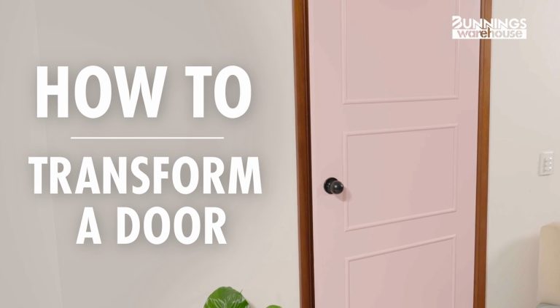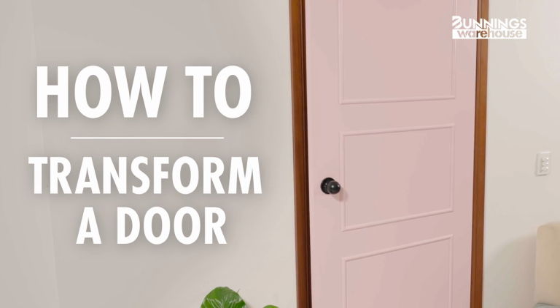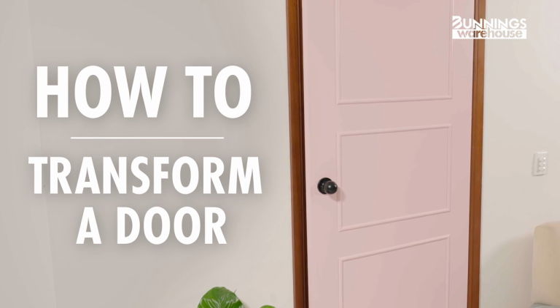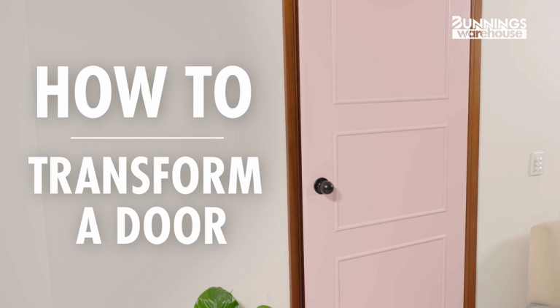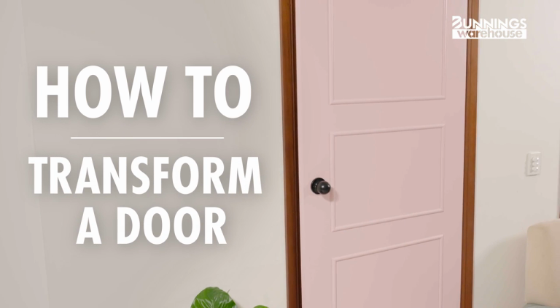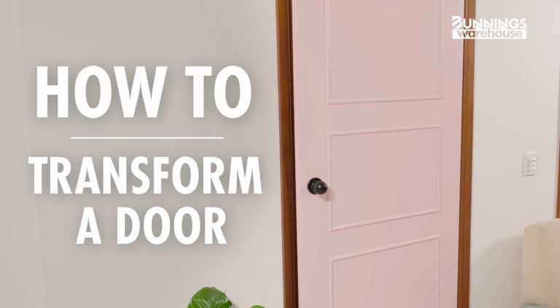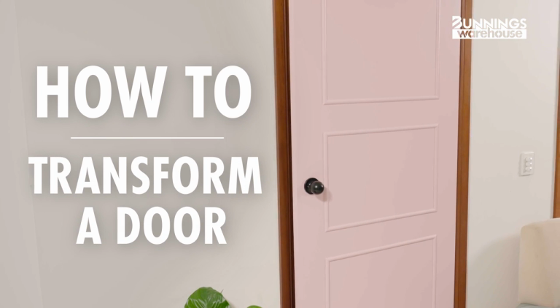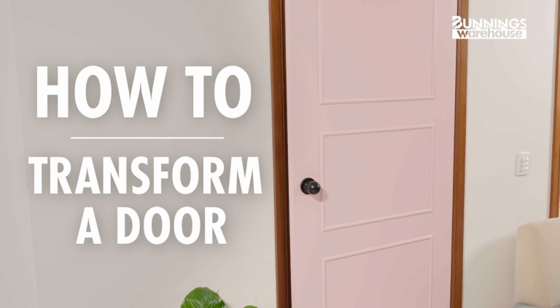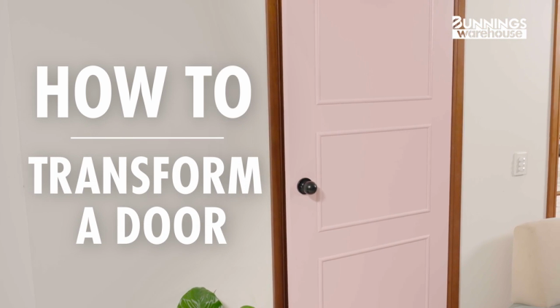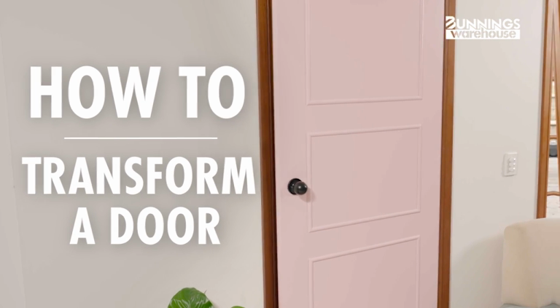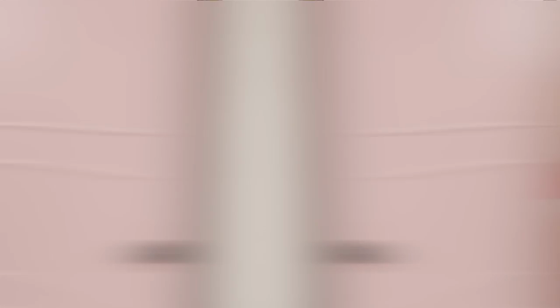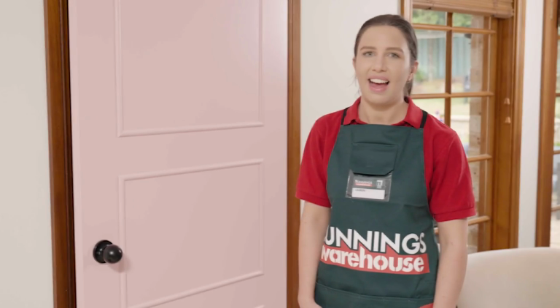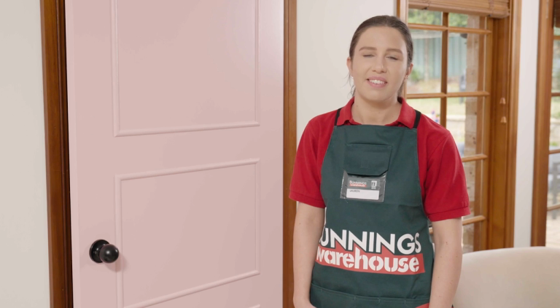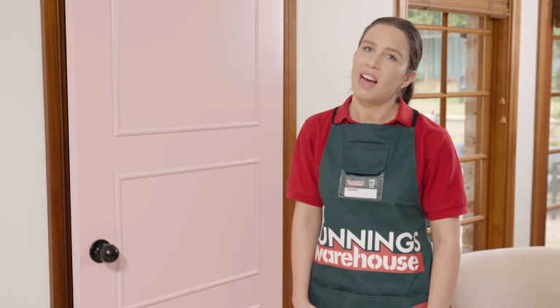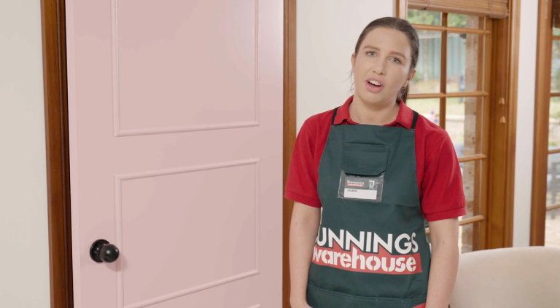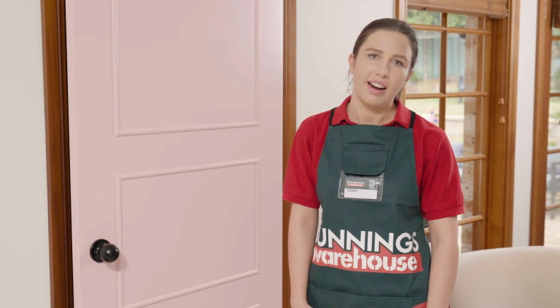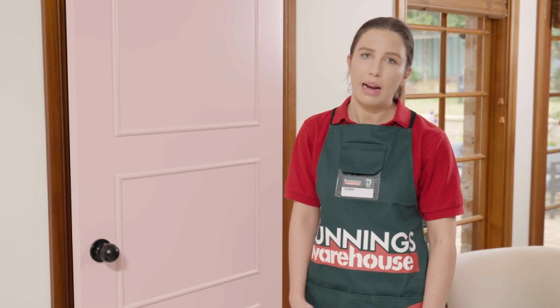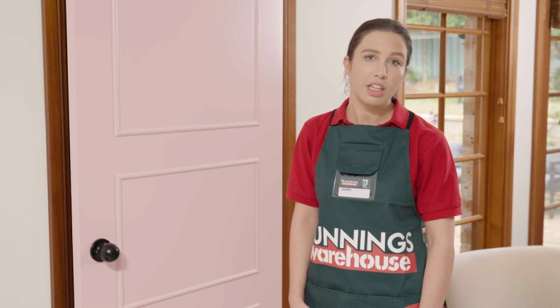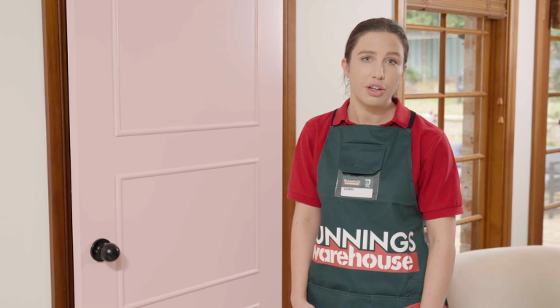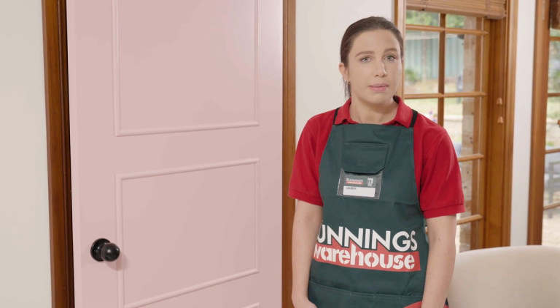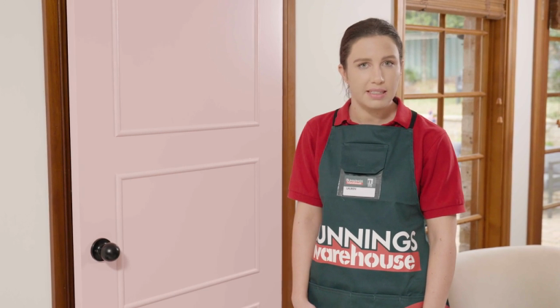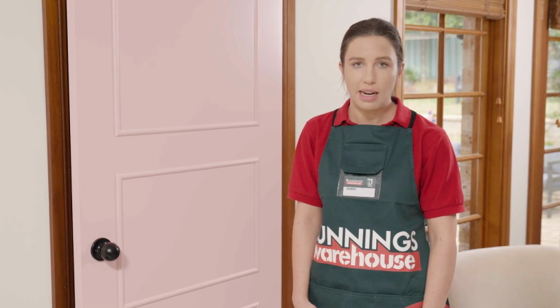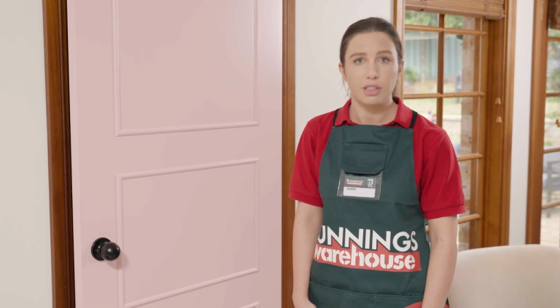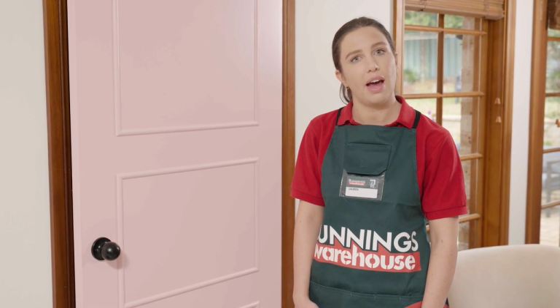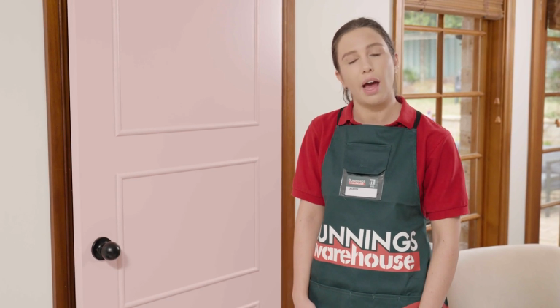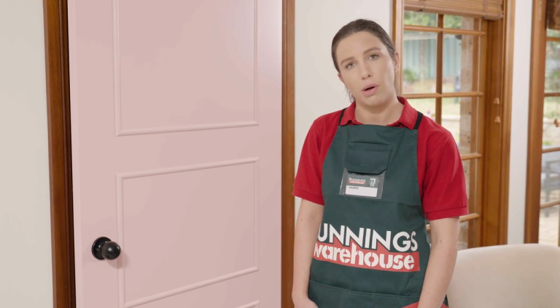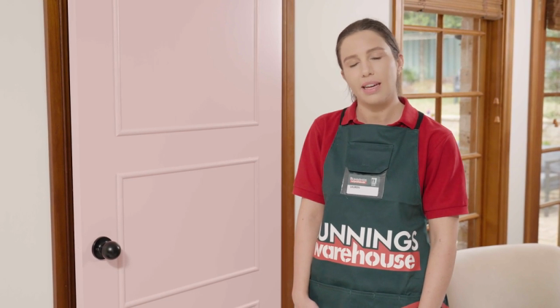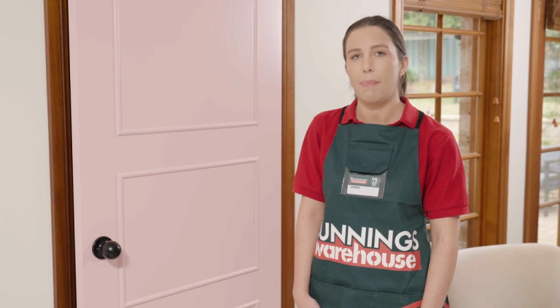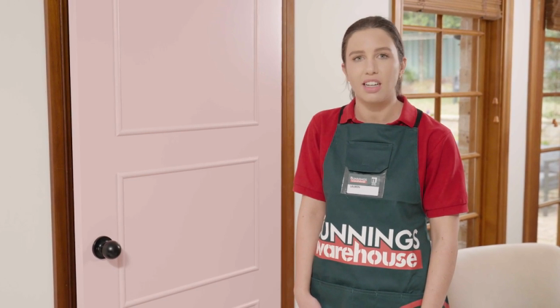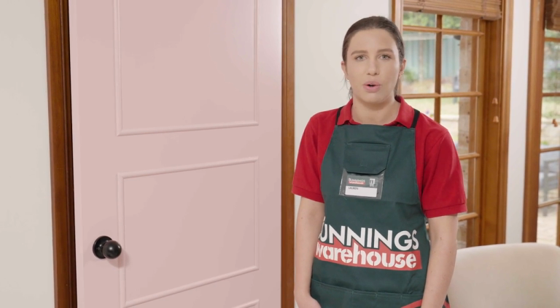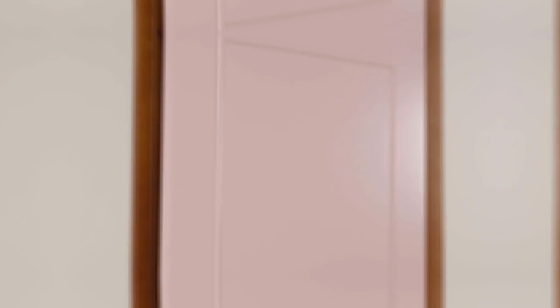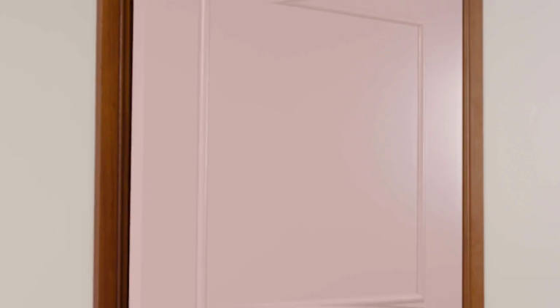Feel like giving that room a grand new makeover? Hey, I'm Lauren and I'm here to show you some easy steps on how to add molding and paint a door as new.